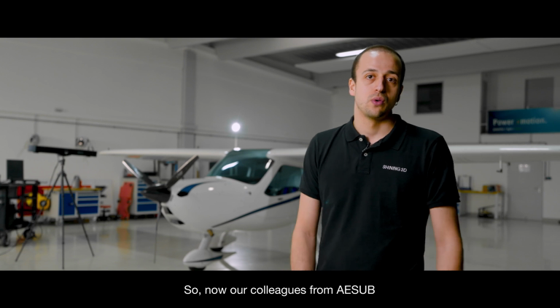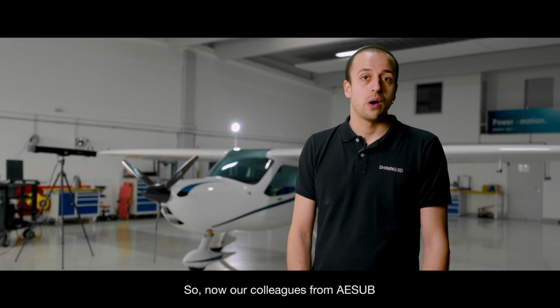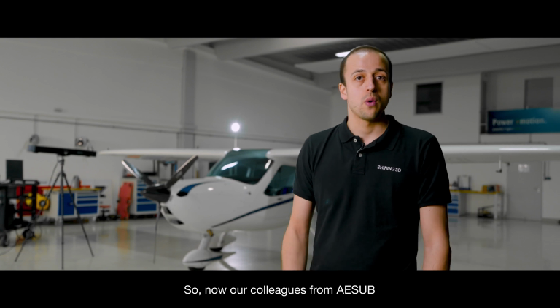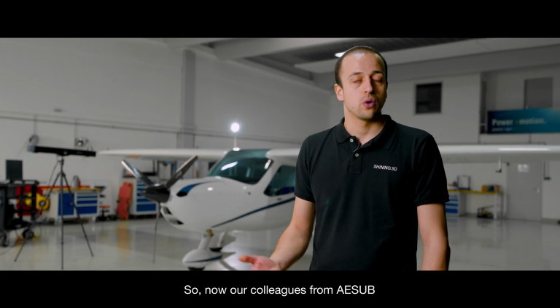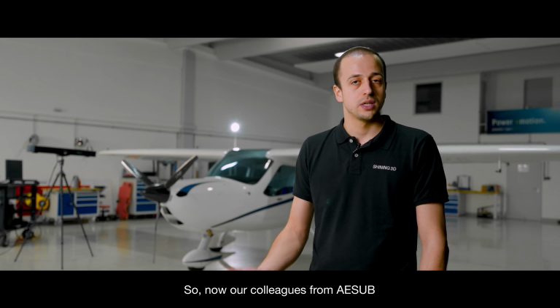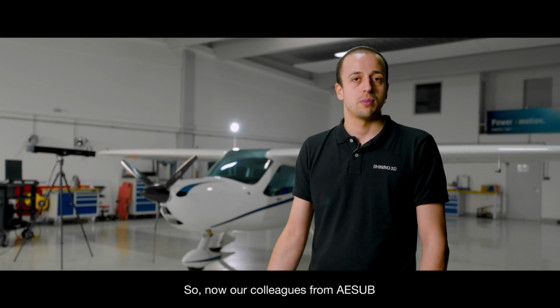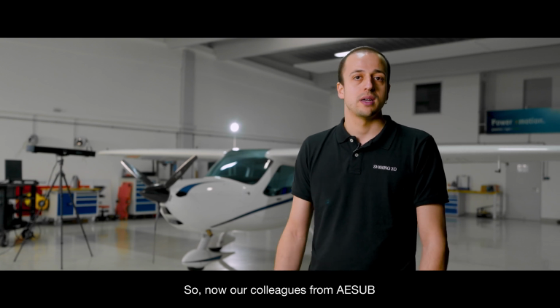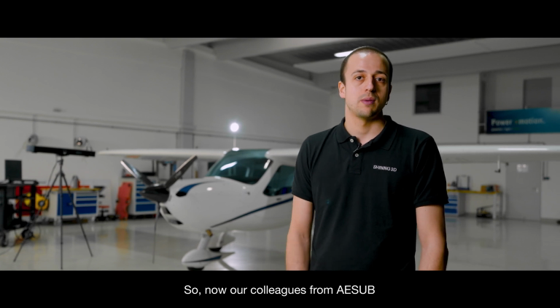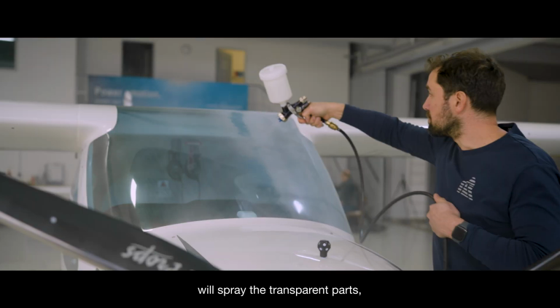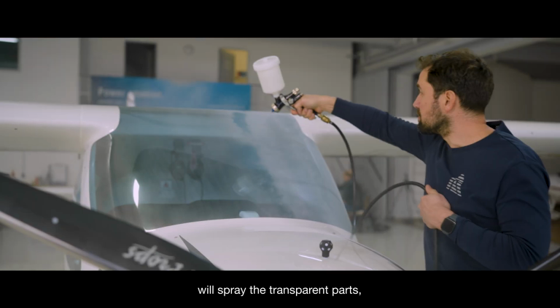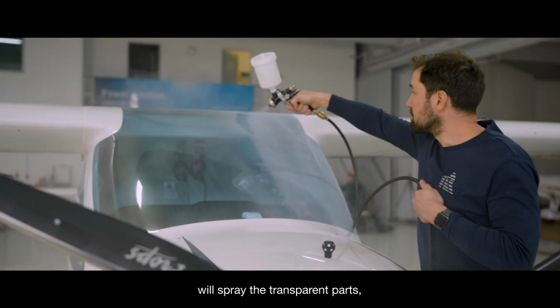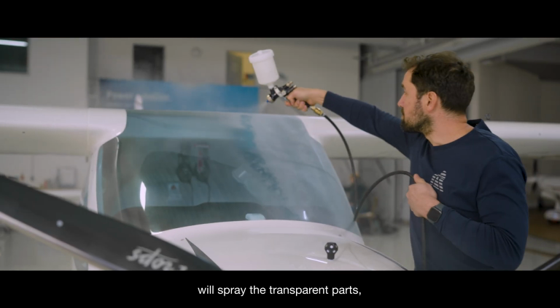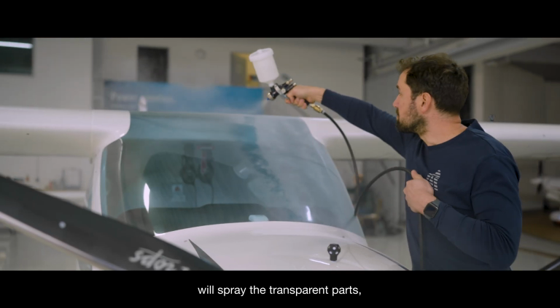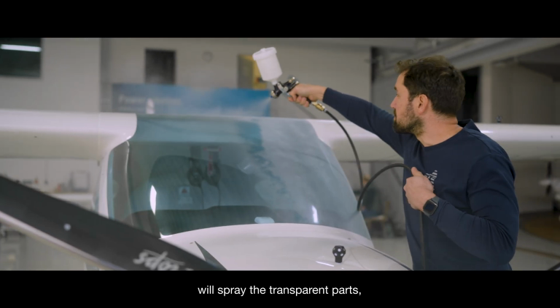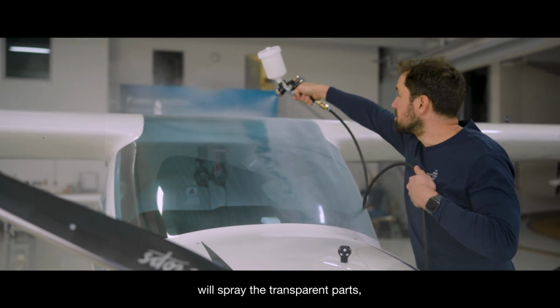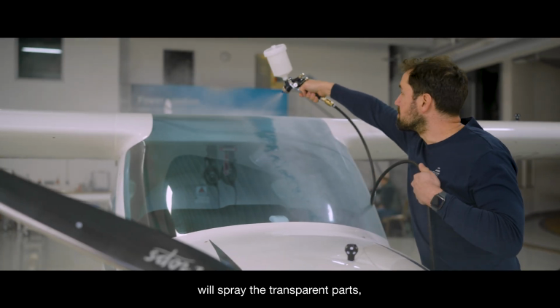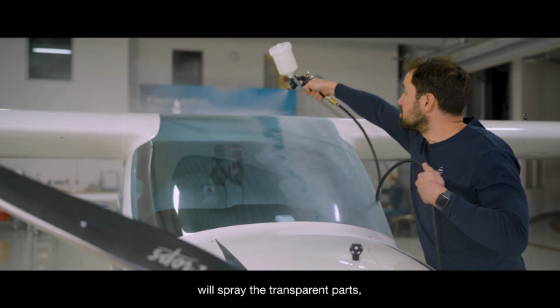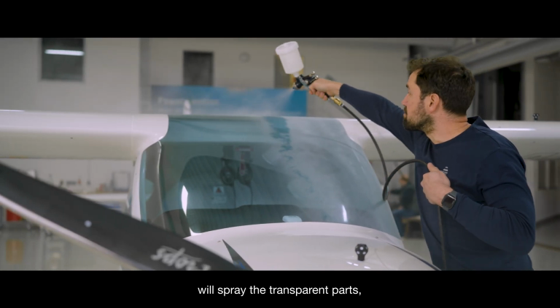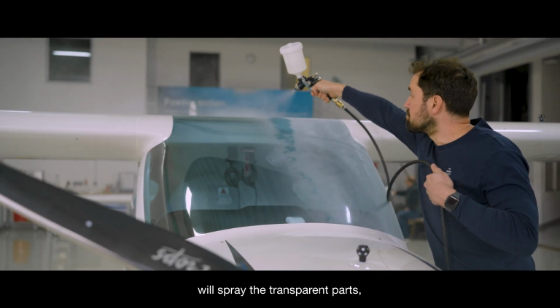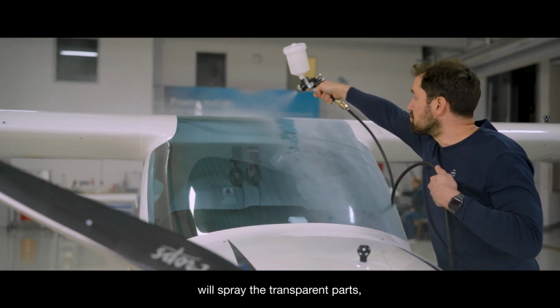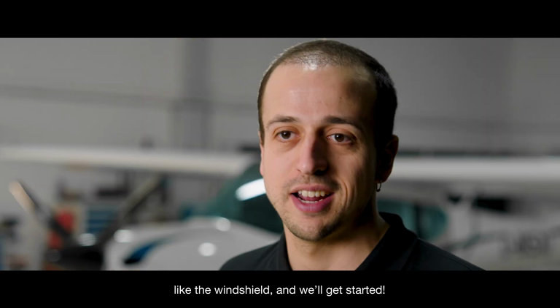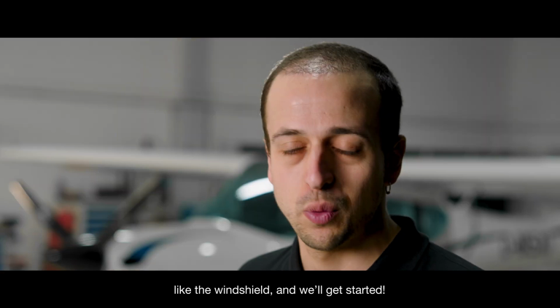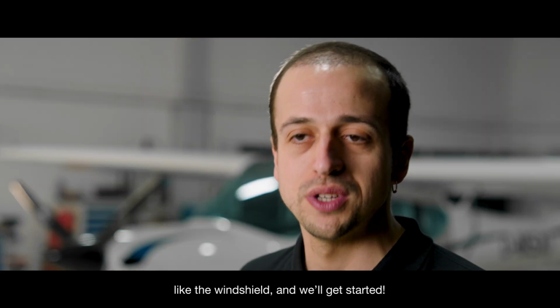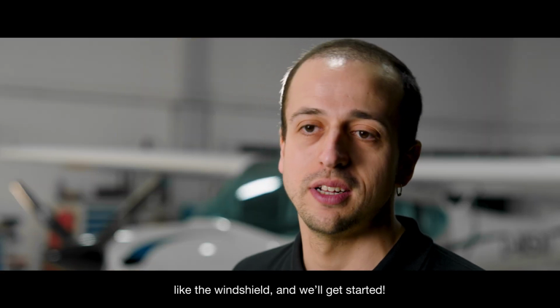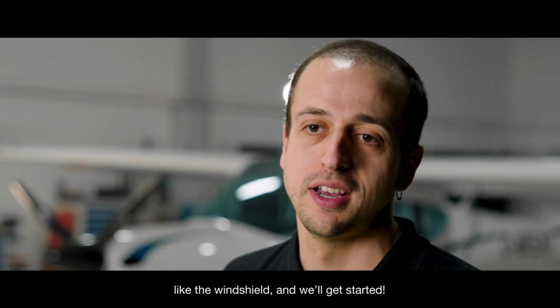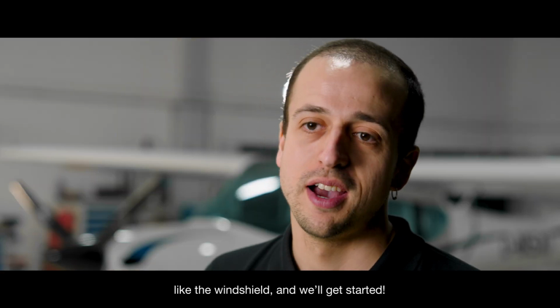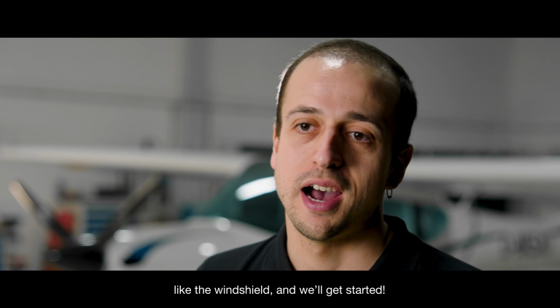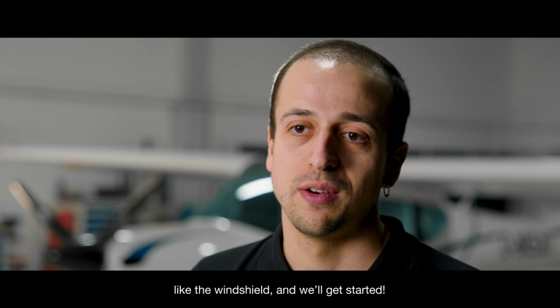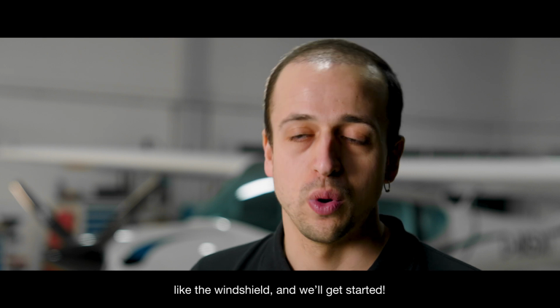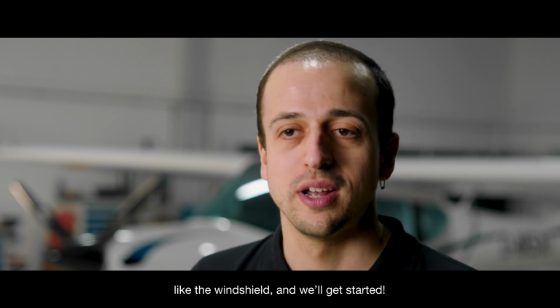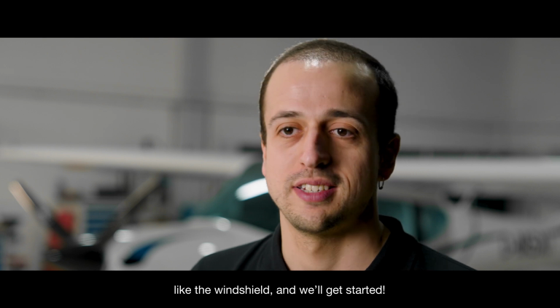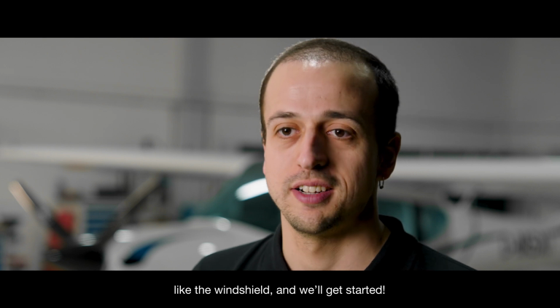Our colleagues from ESSAP will spray the tricky parts like the windshield and we will get started.